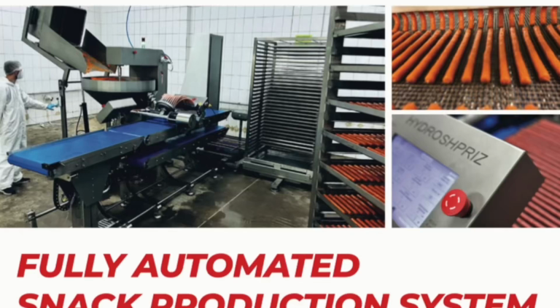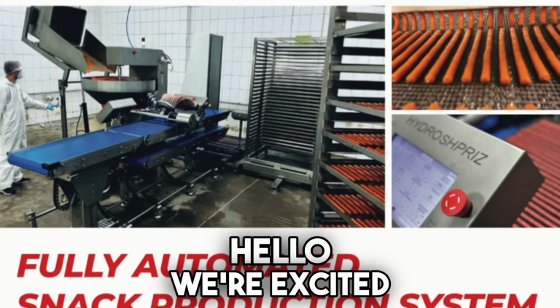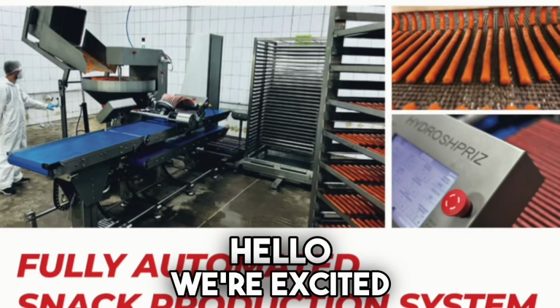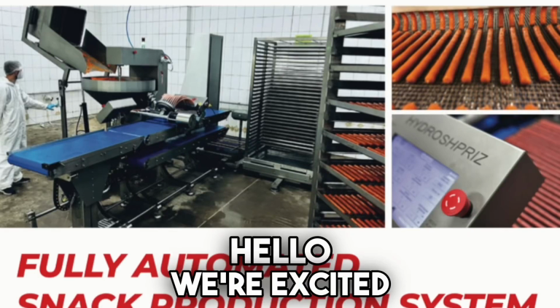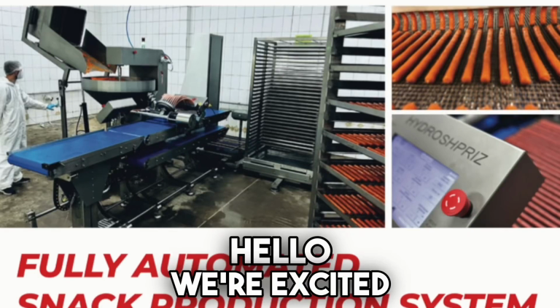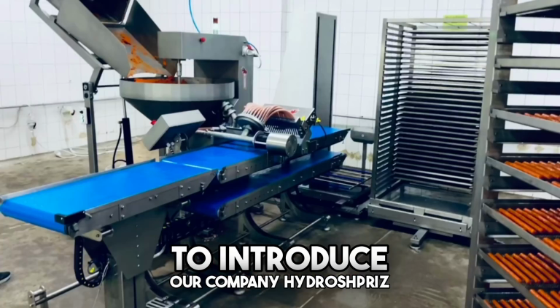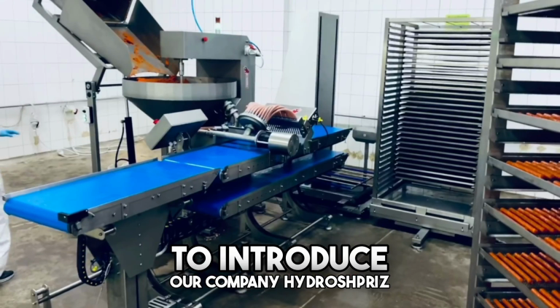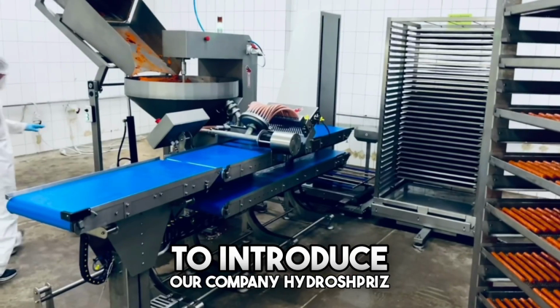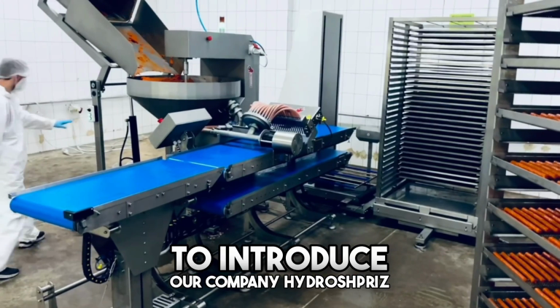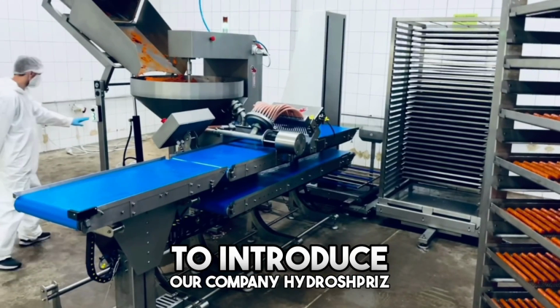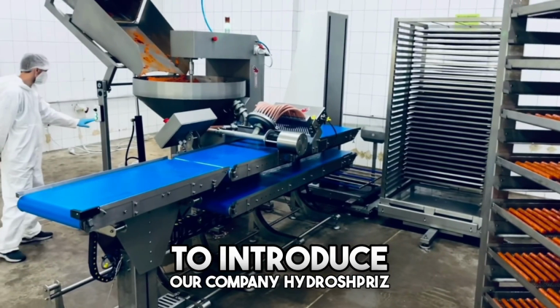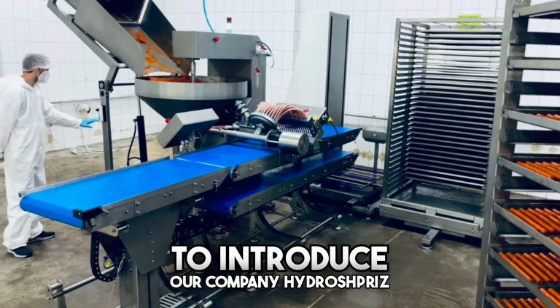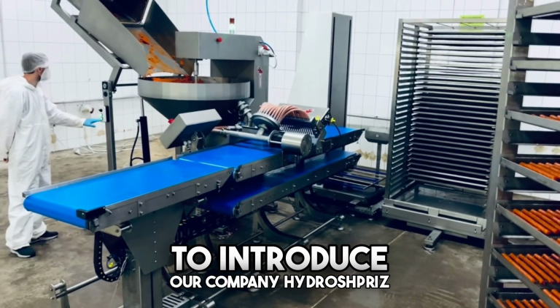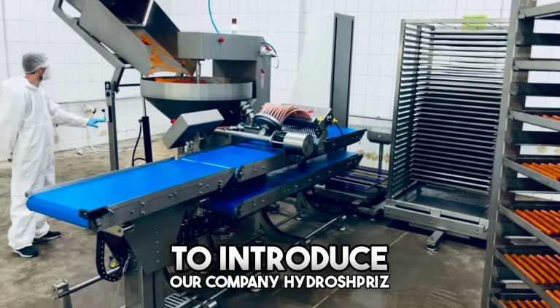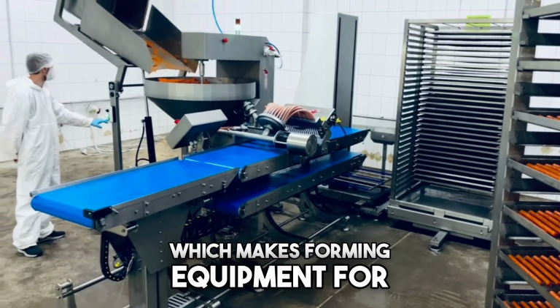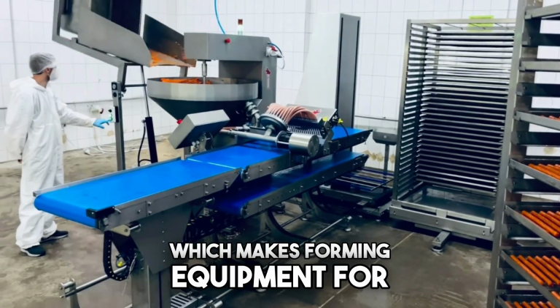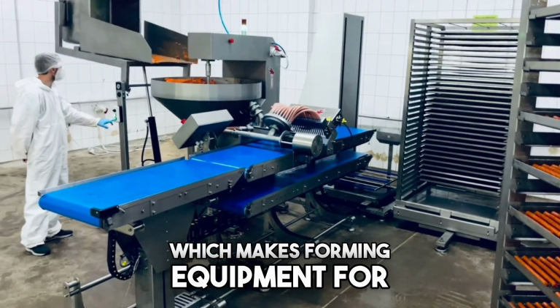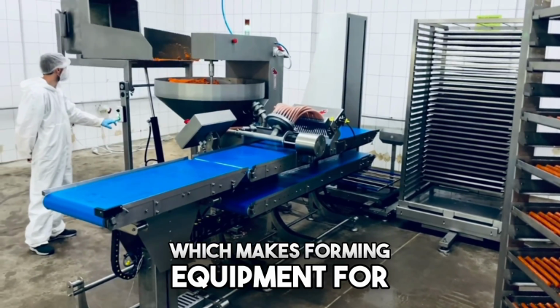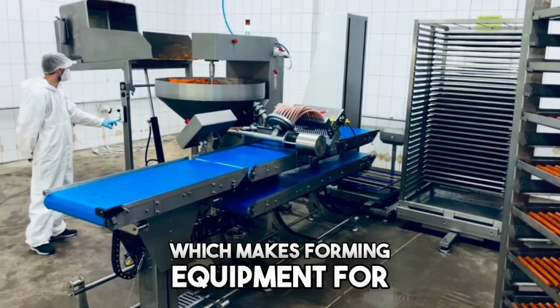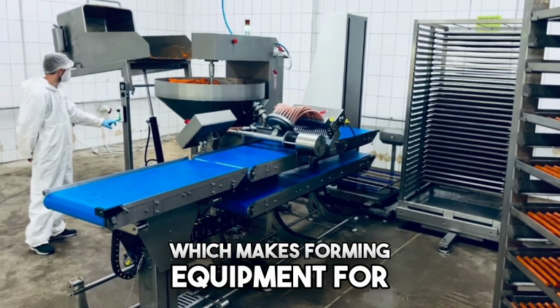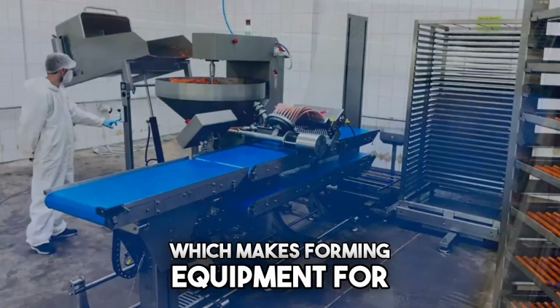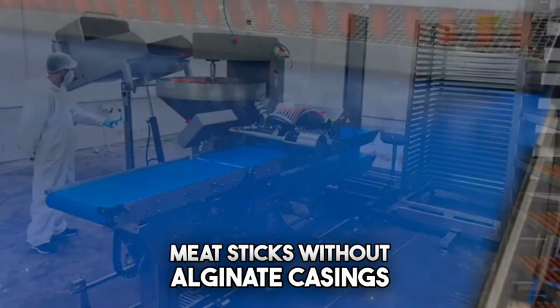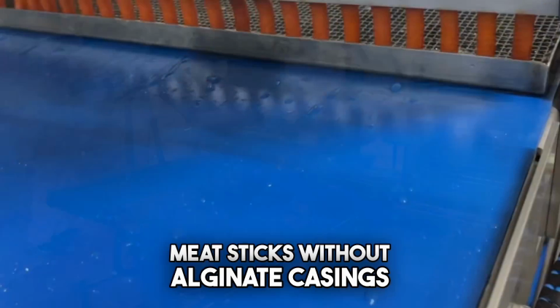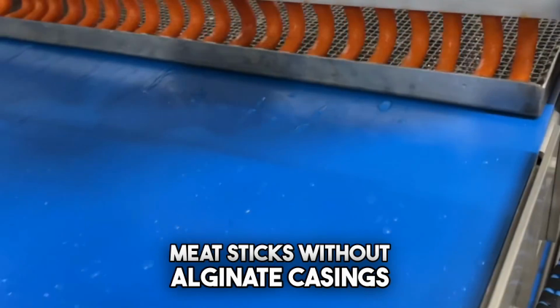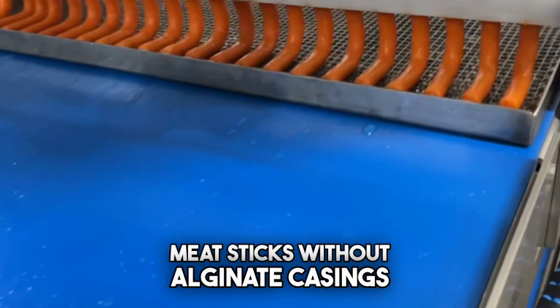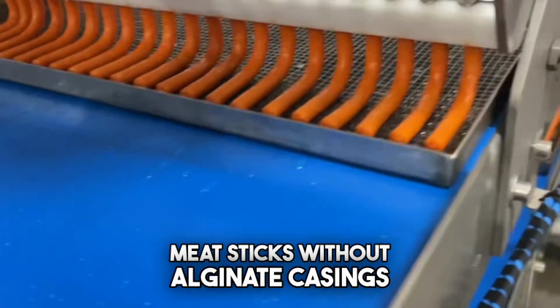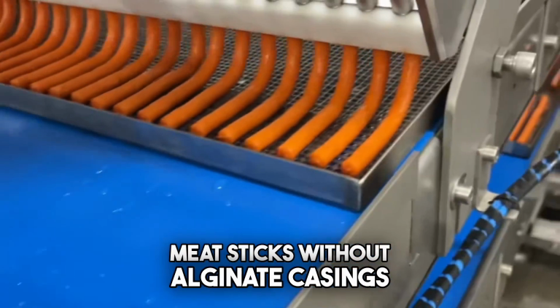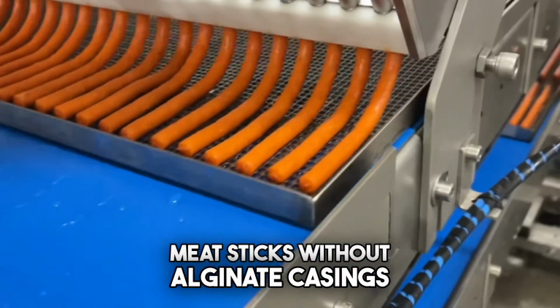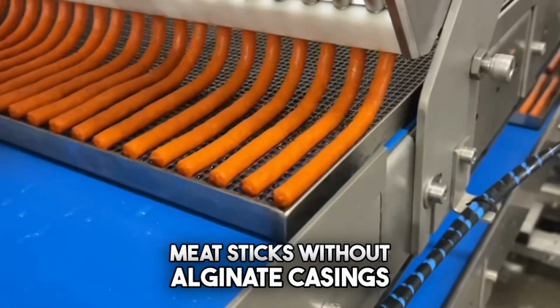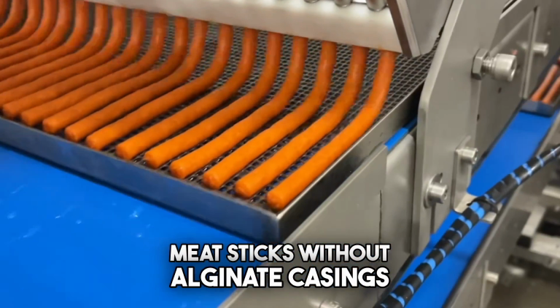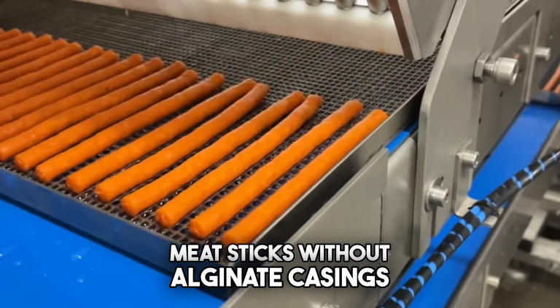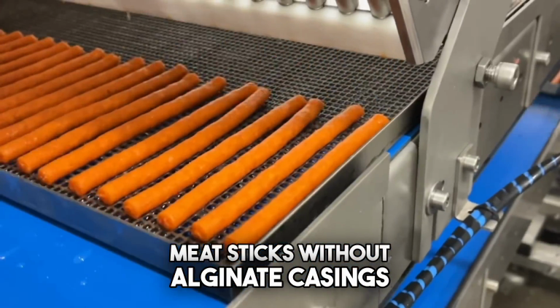Hello, we're excited to introduce our company Hydrospriz, which makes forming equipment for meat sticks without alginate casing.